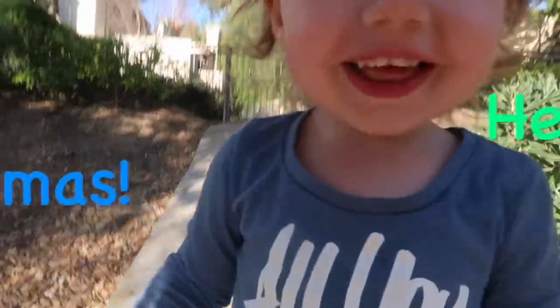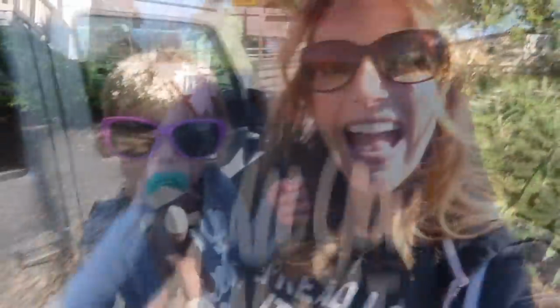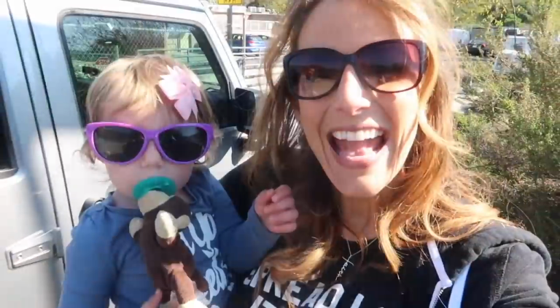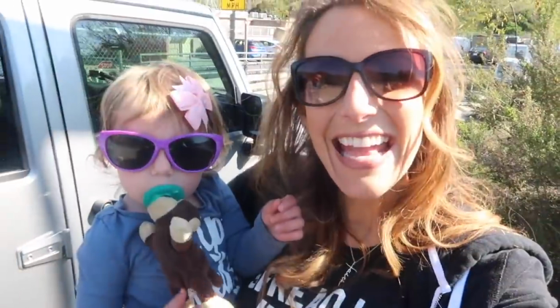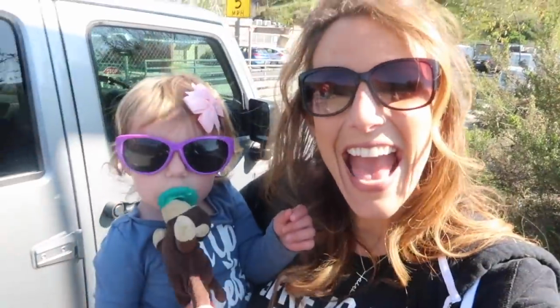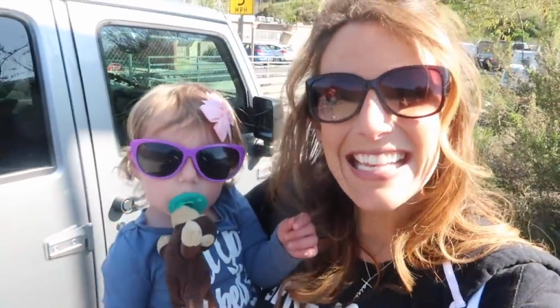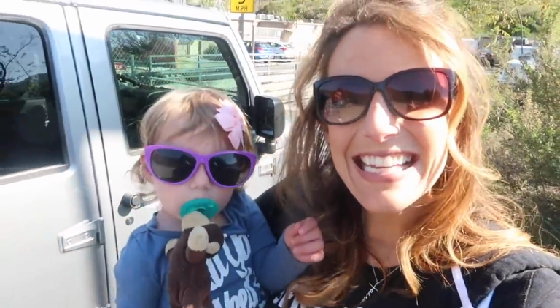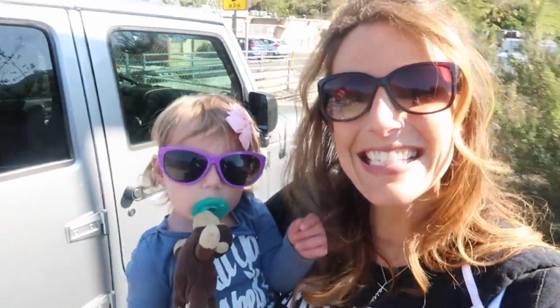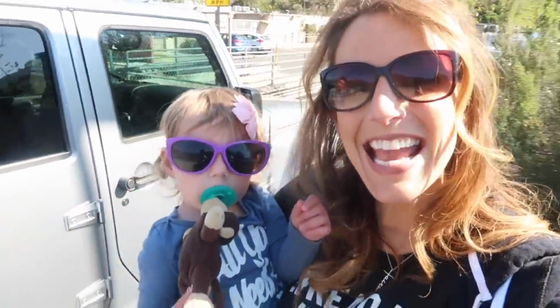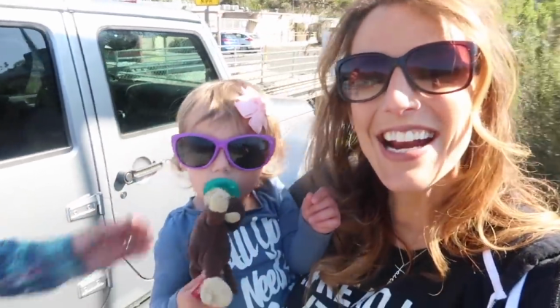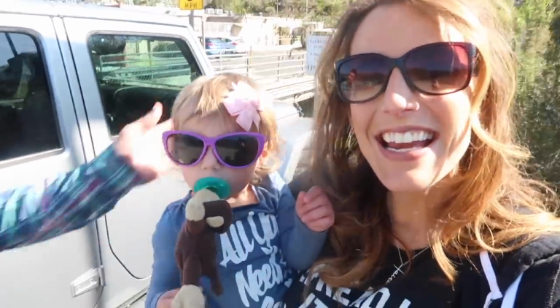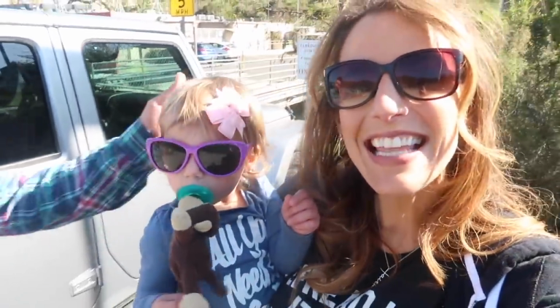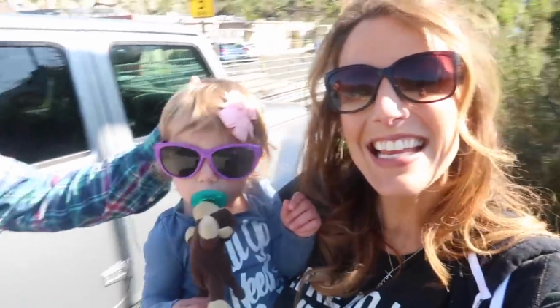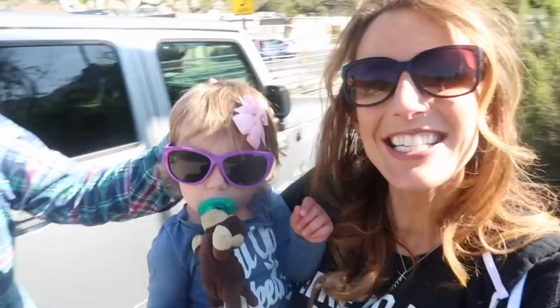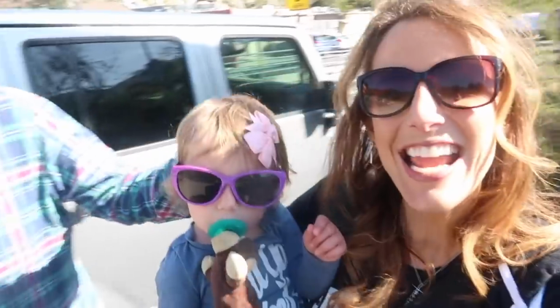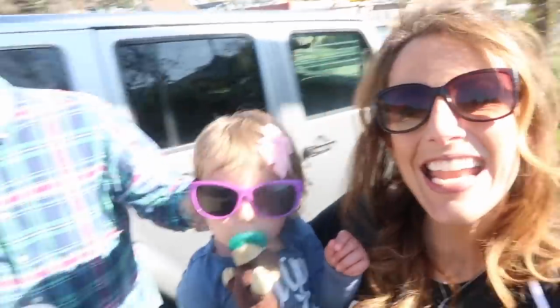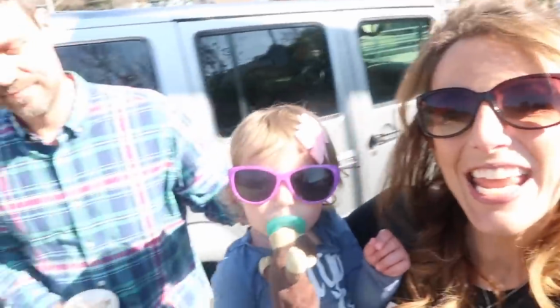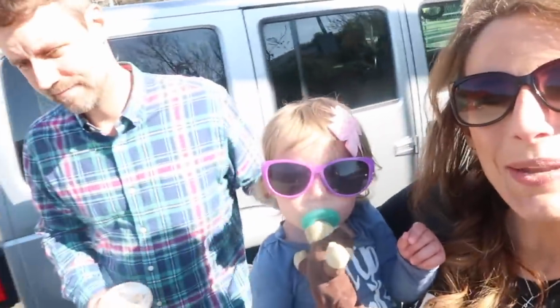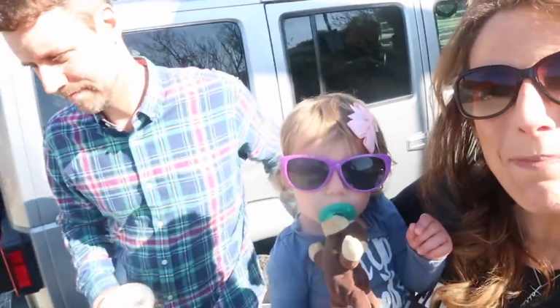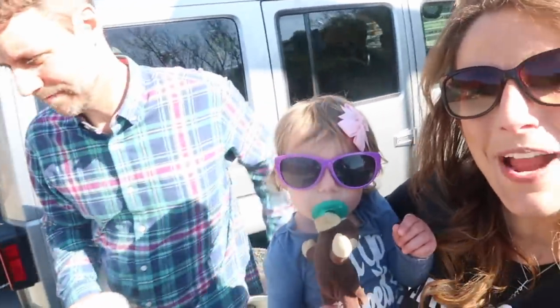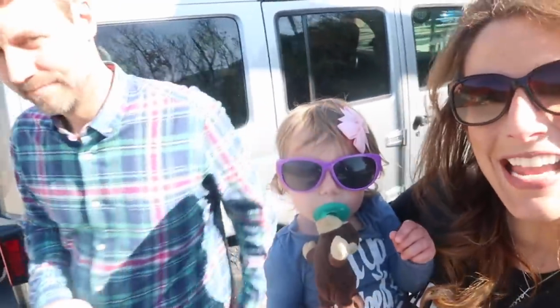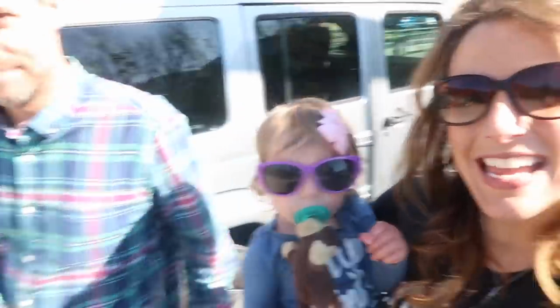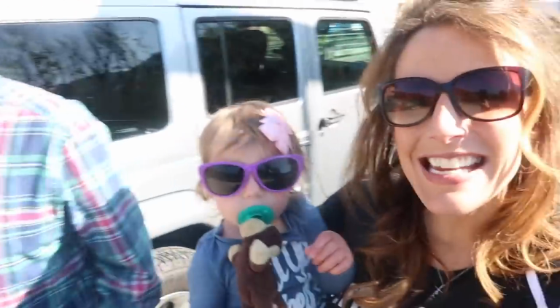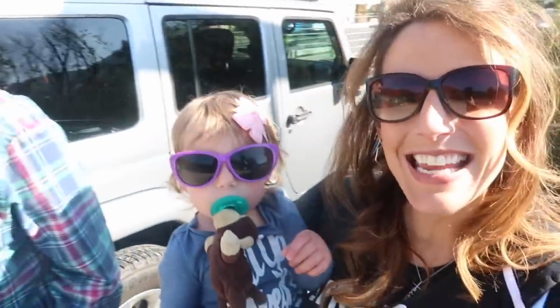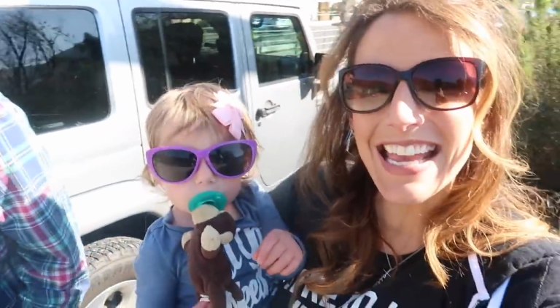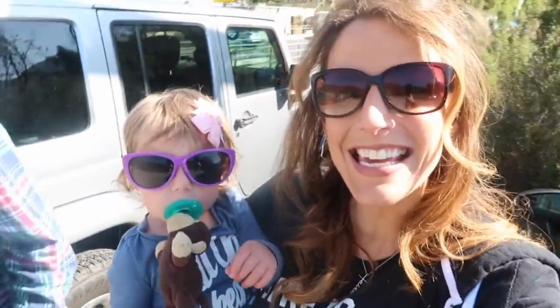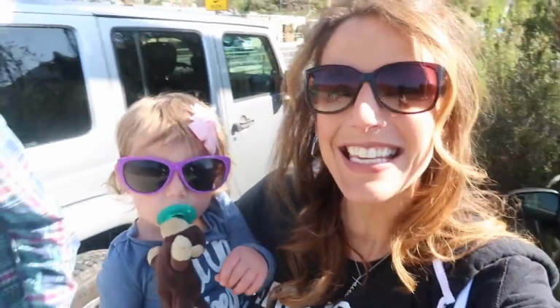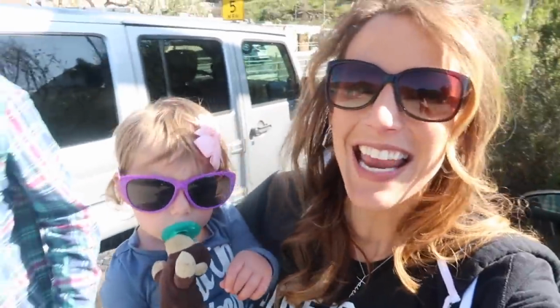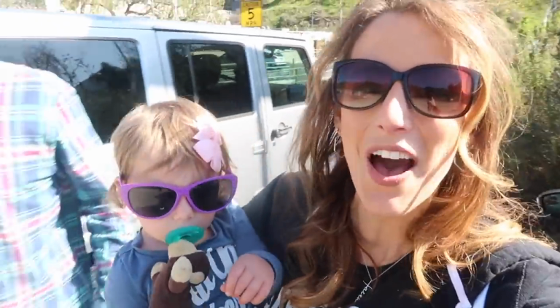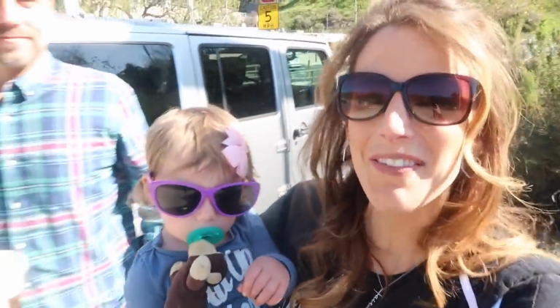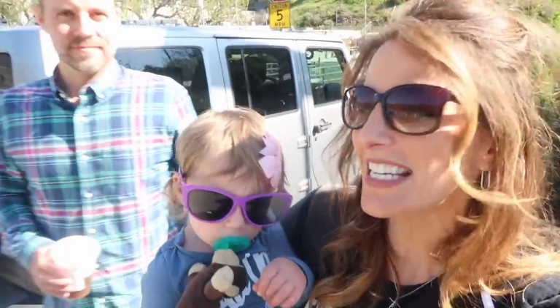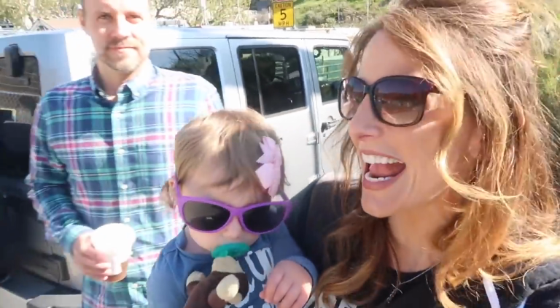Hey guys! It's Karen, Layla Jane, and Brian! He has a day off today!